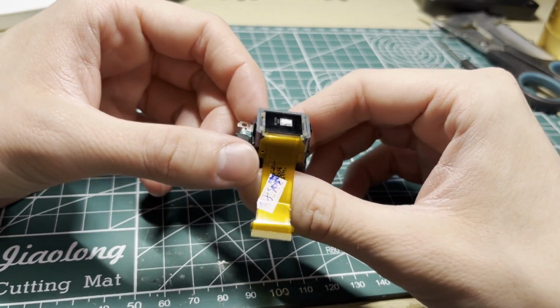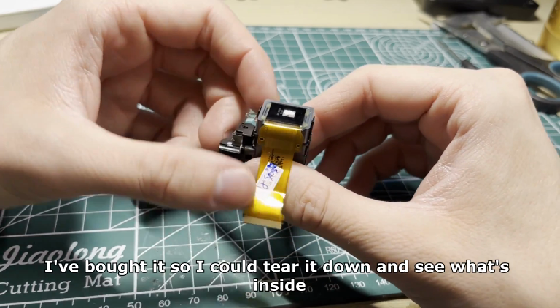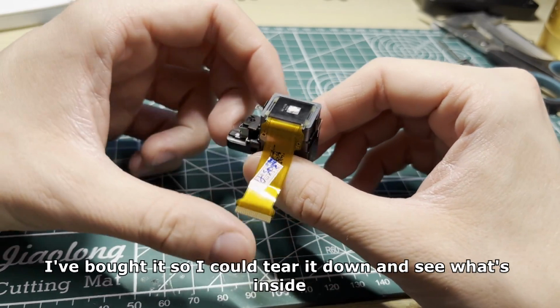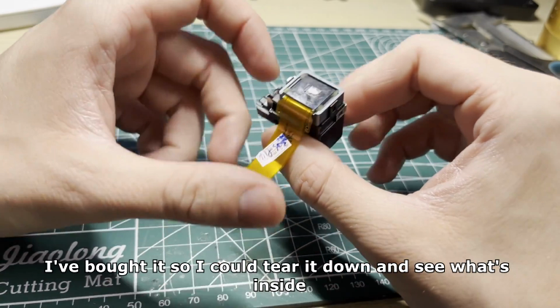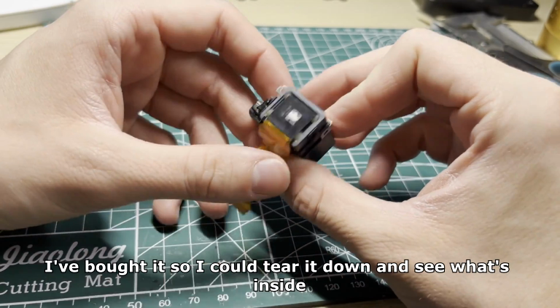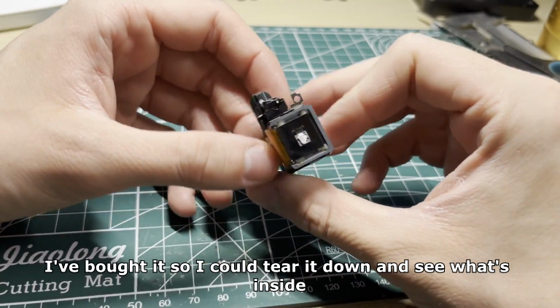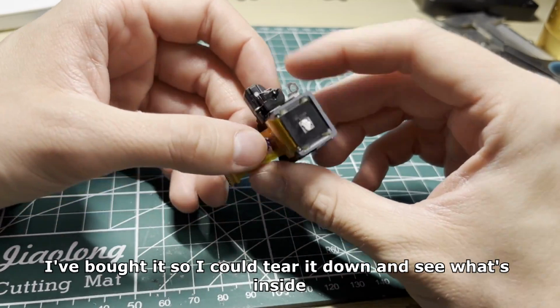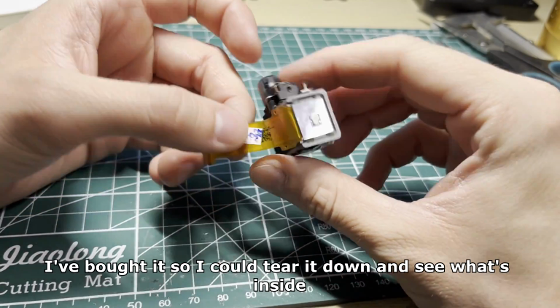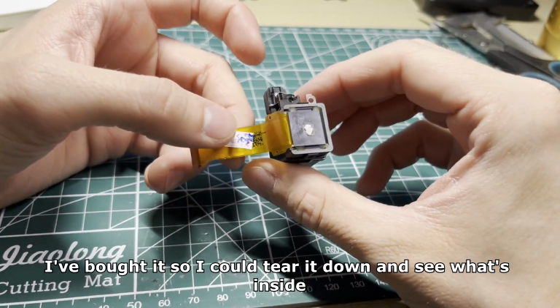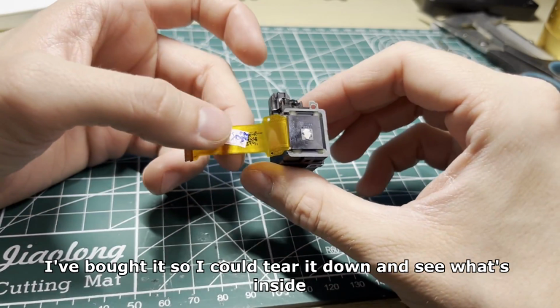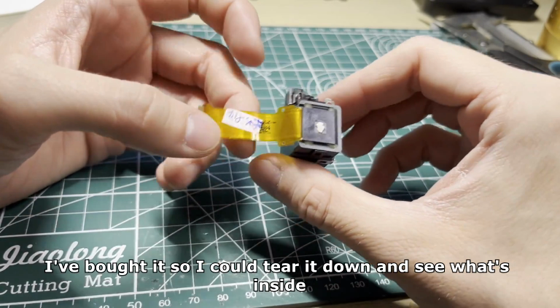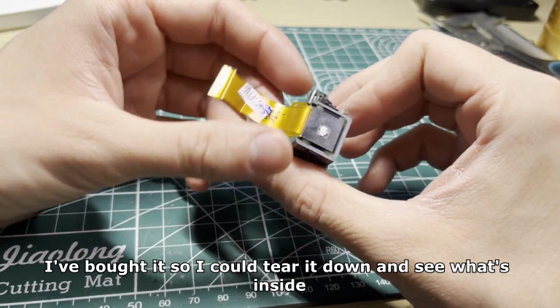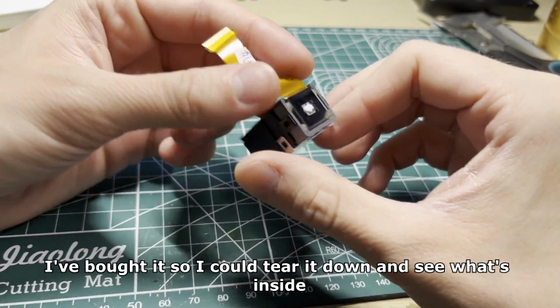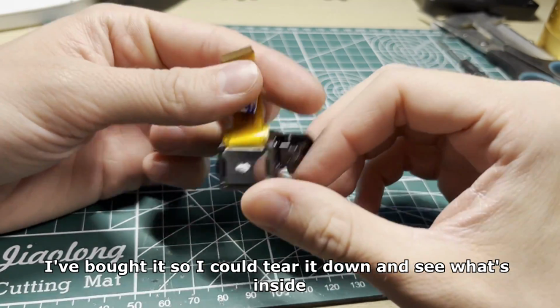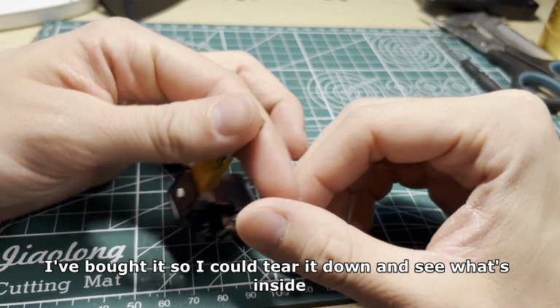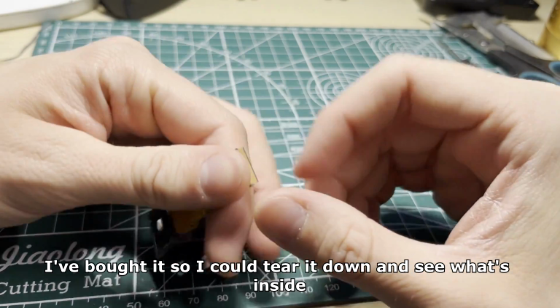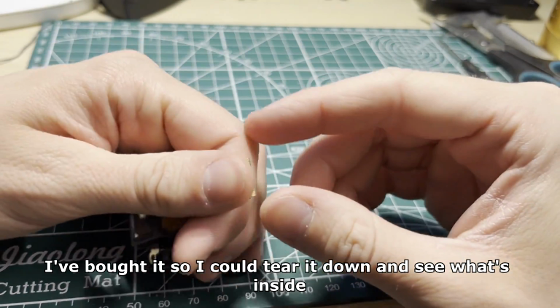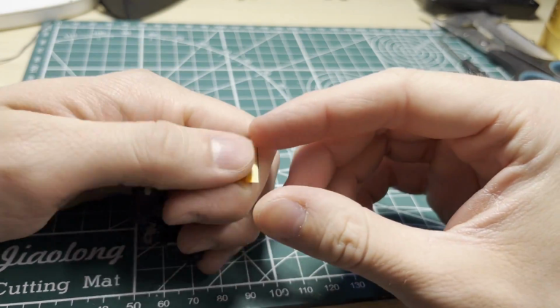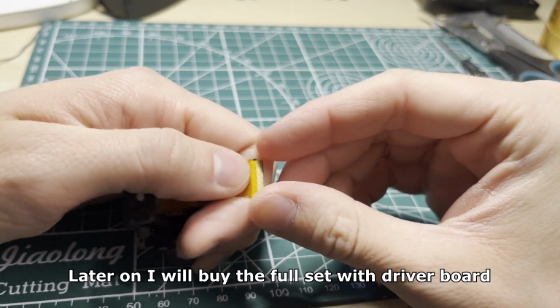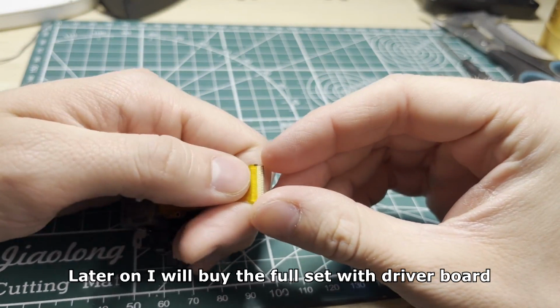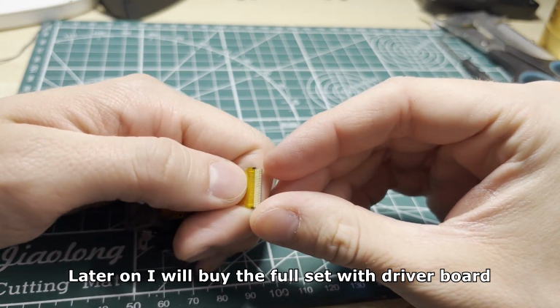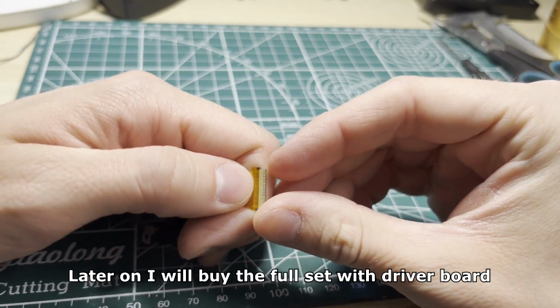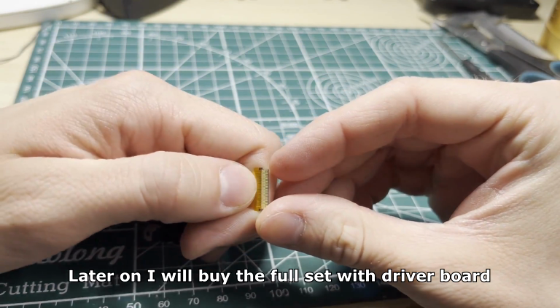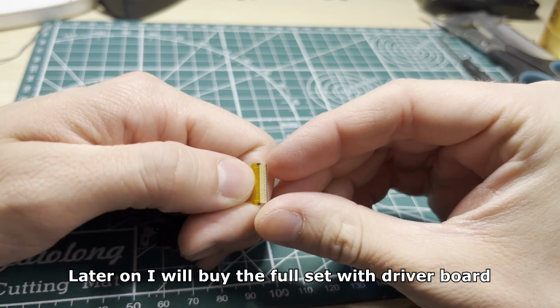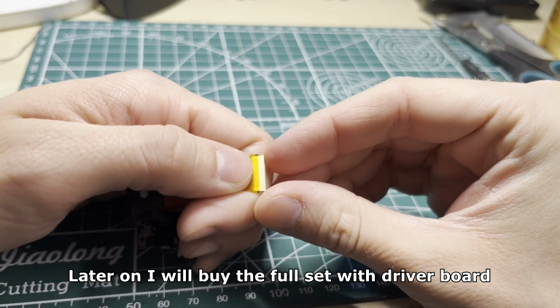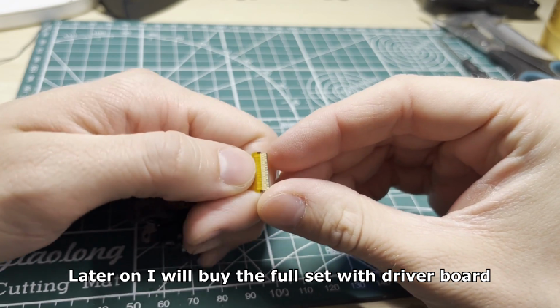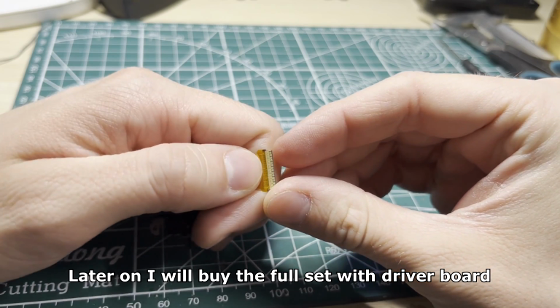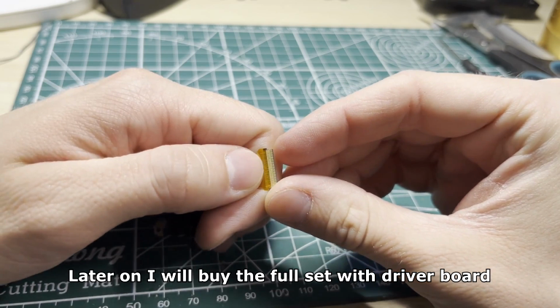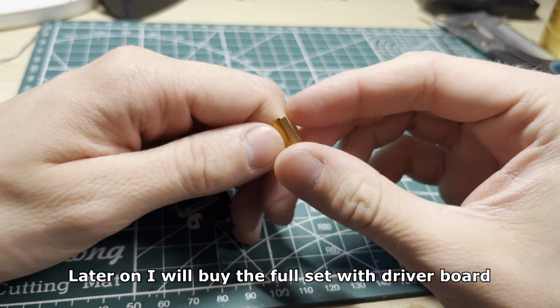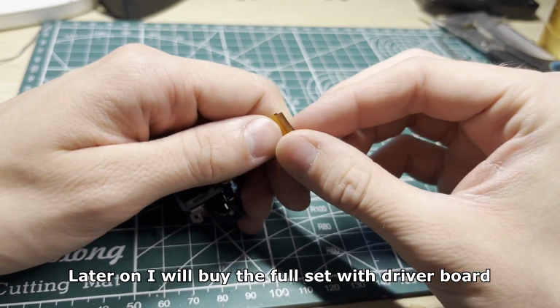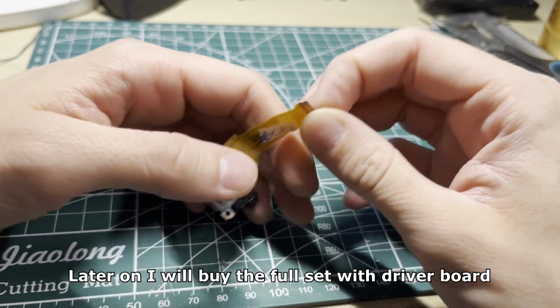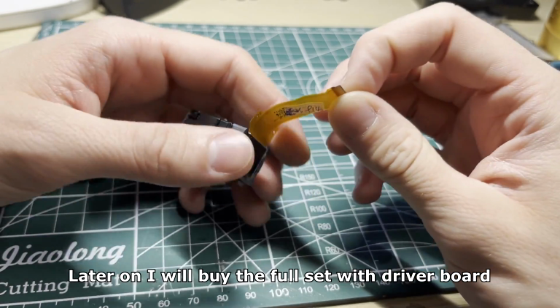I bought it so I could tear it down and see what's inside. Later on I will buy the full set with the driver board.